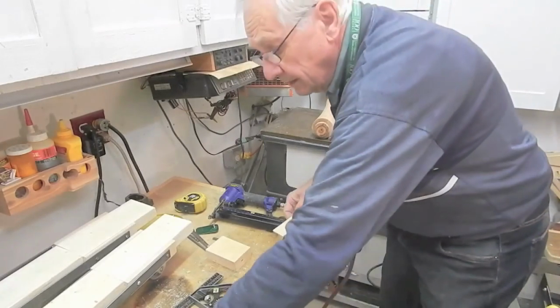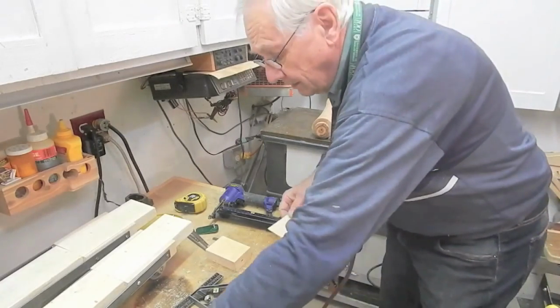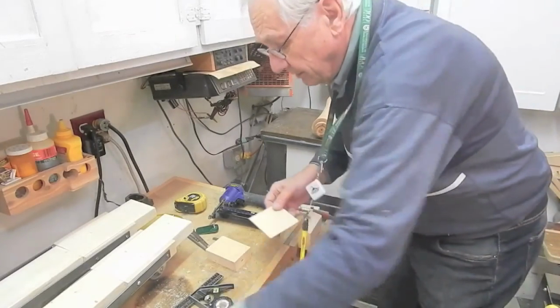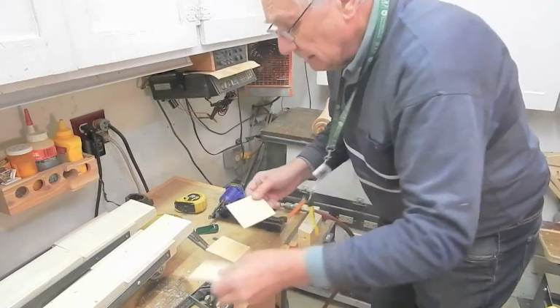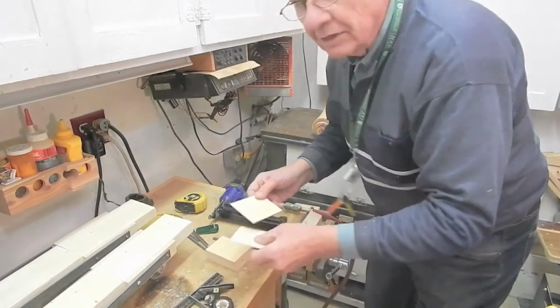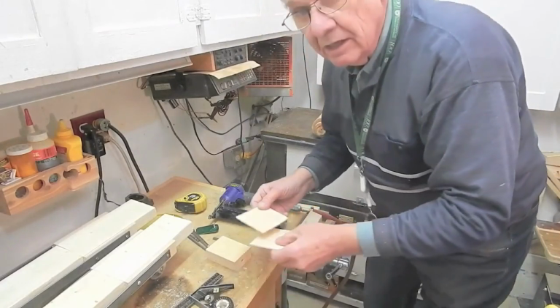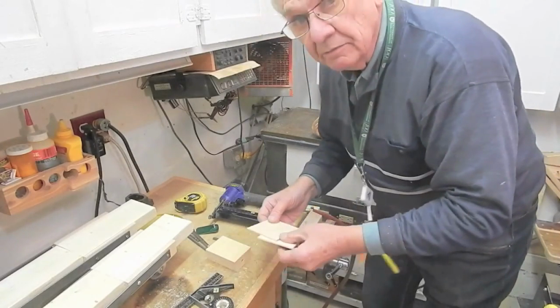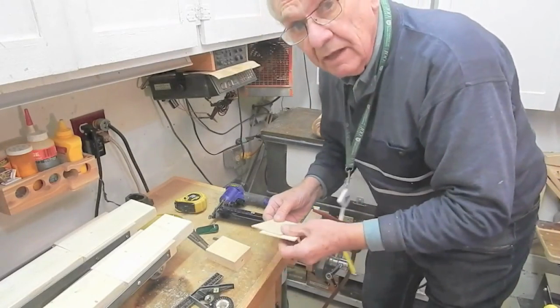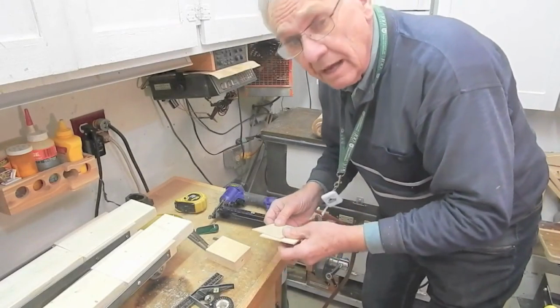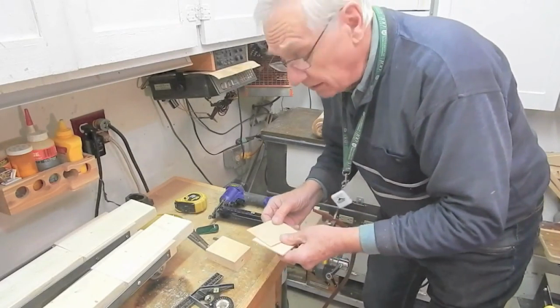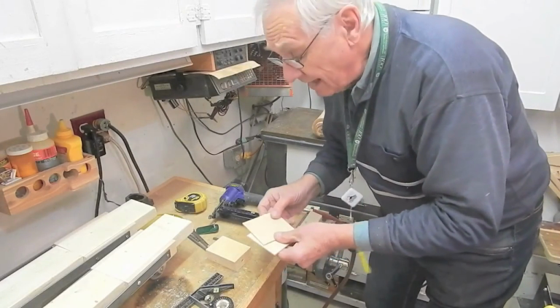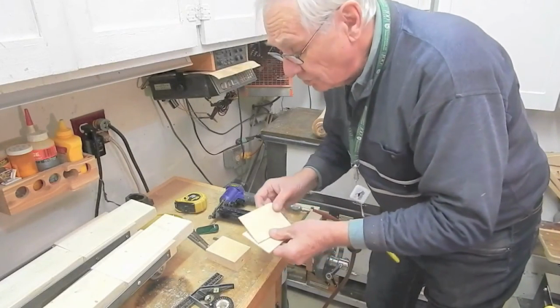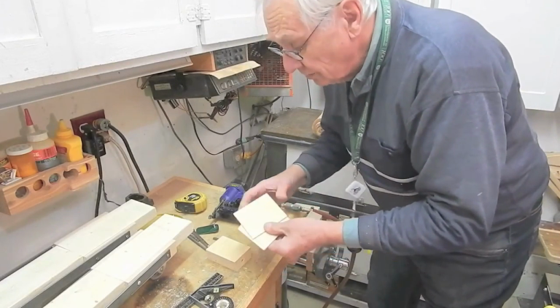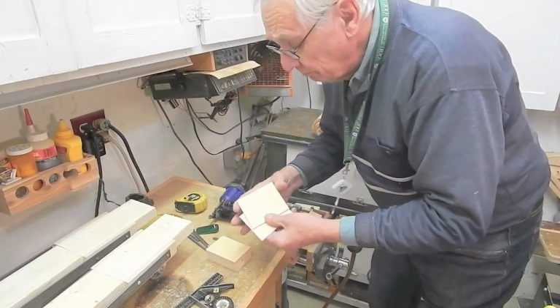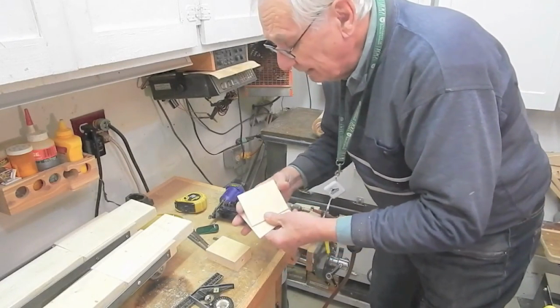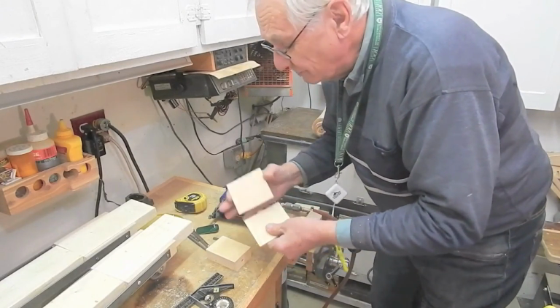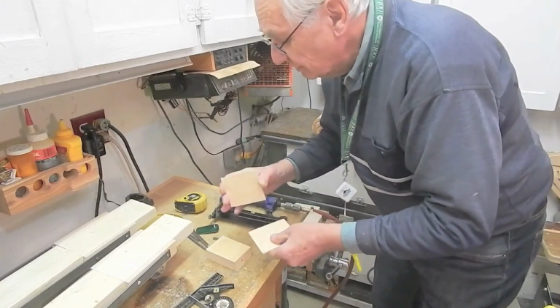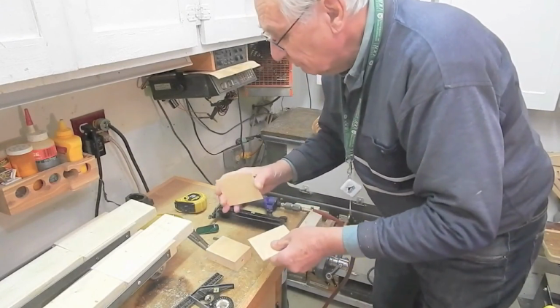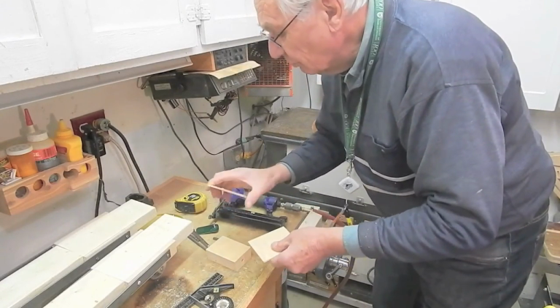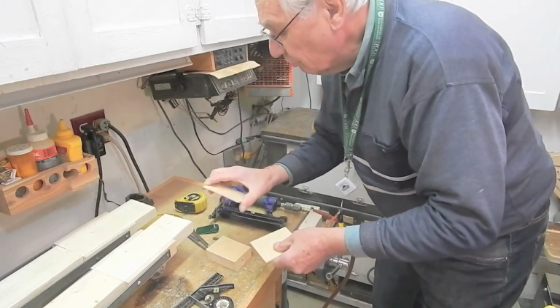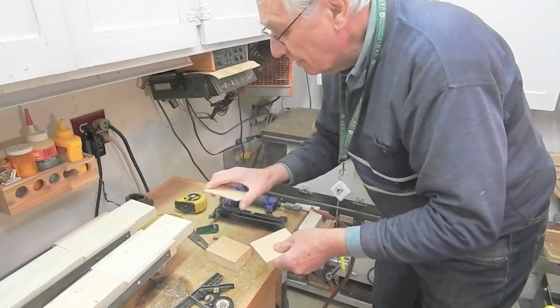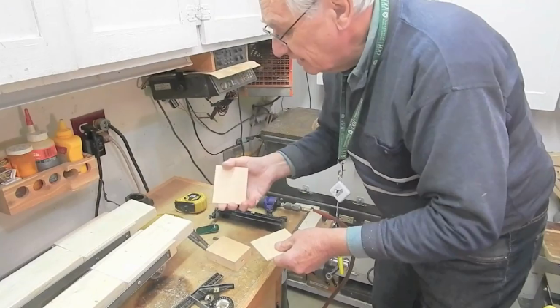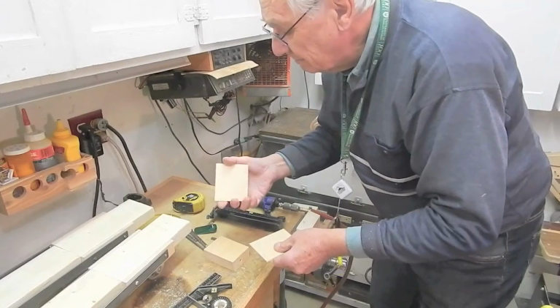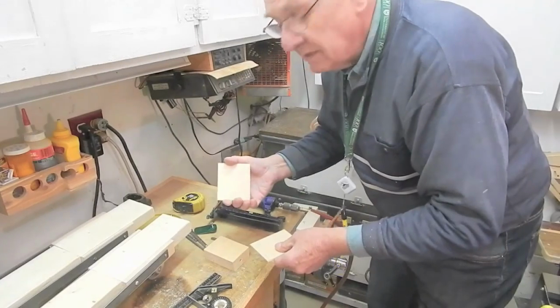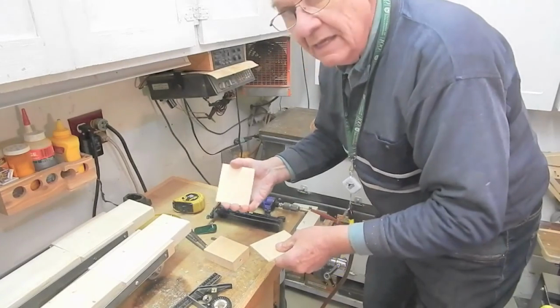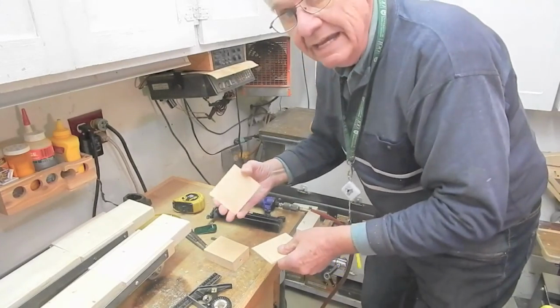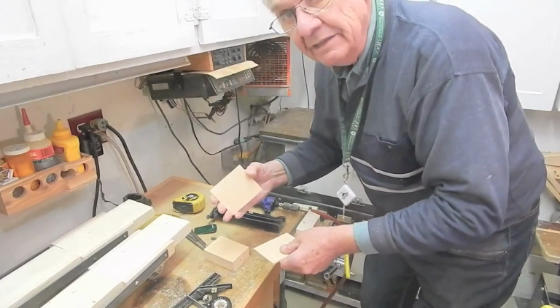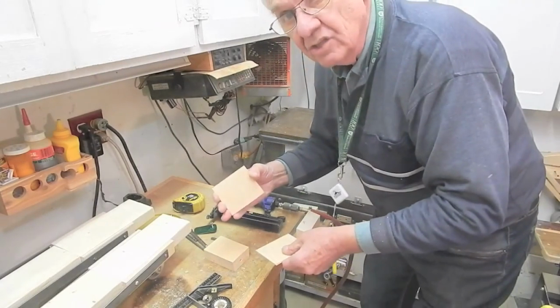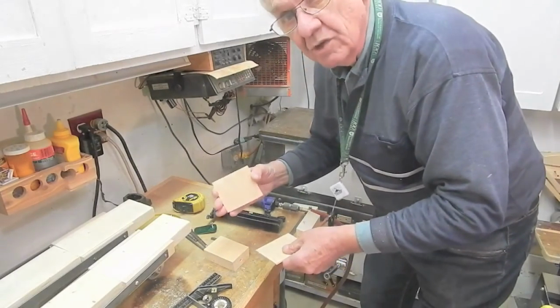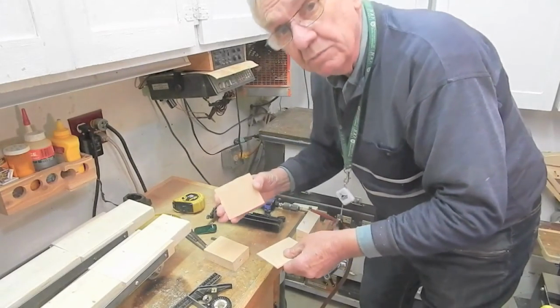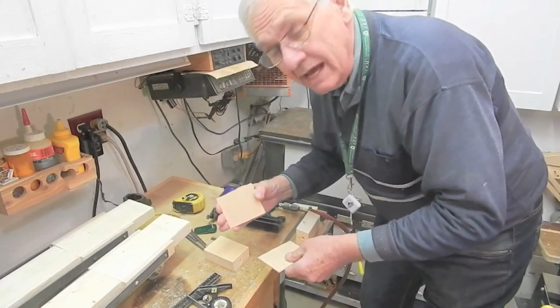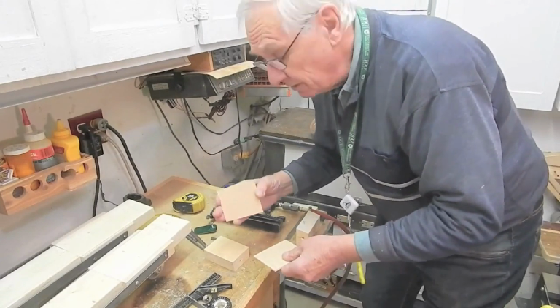Cut out a couple of latch plates from good quality eighth-inch plywood.